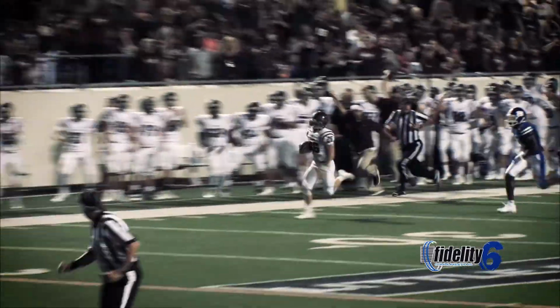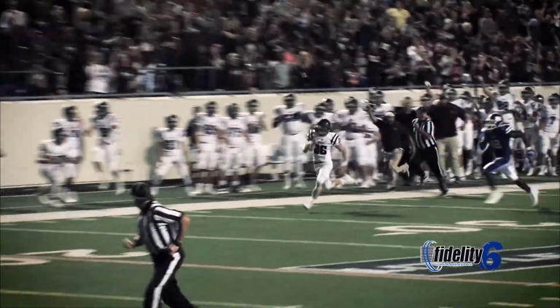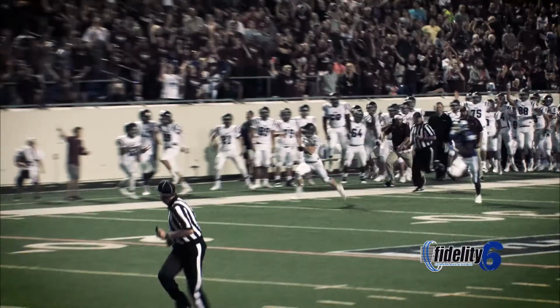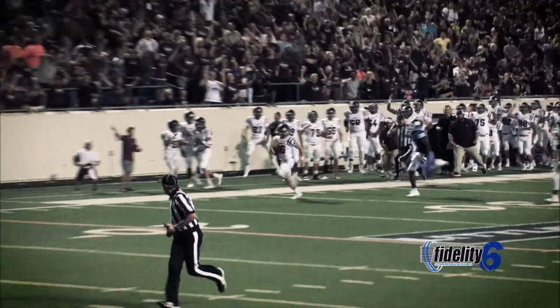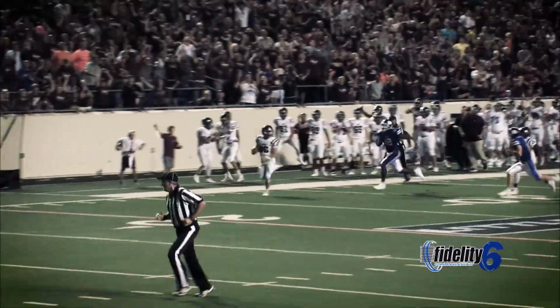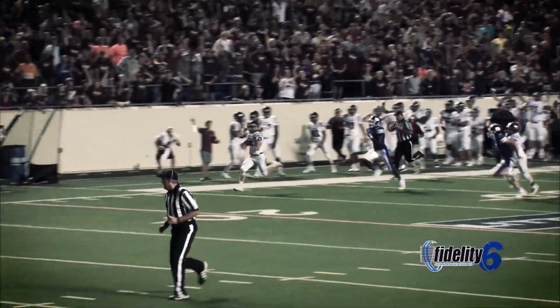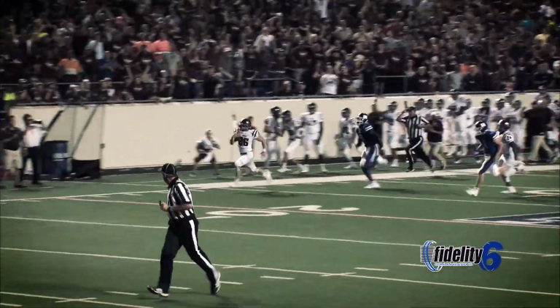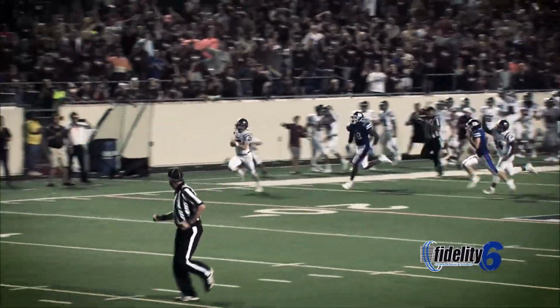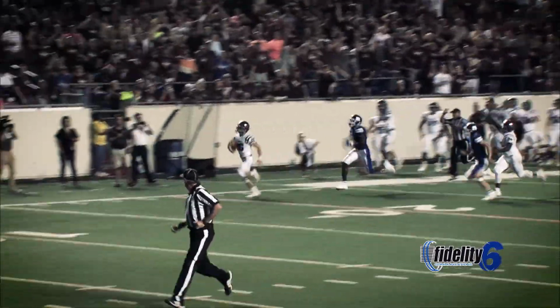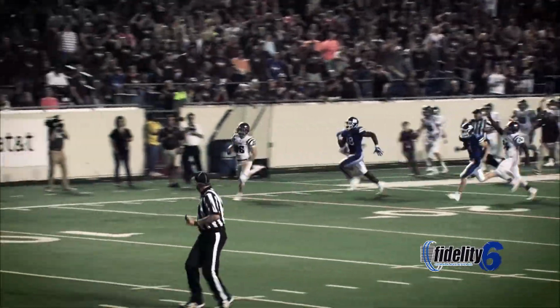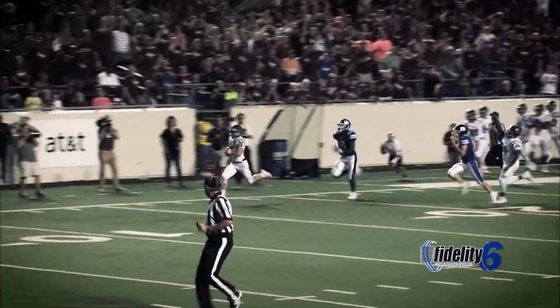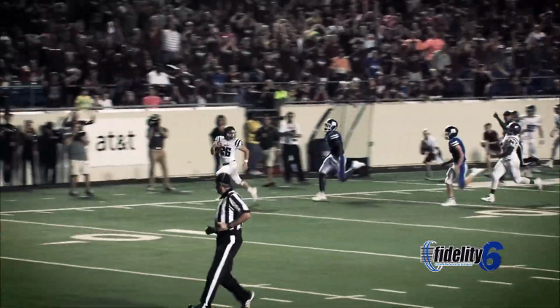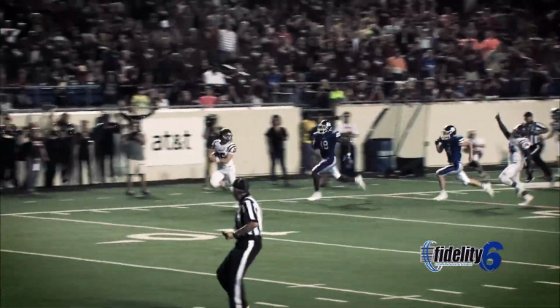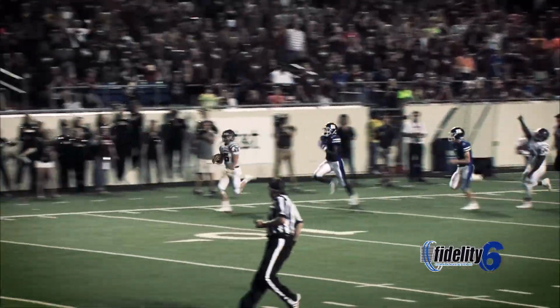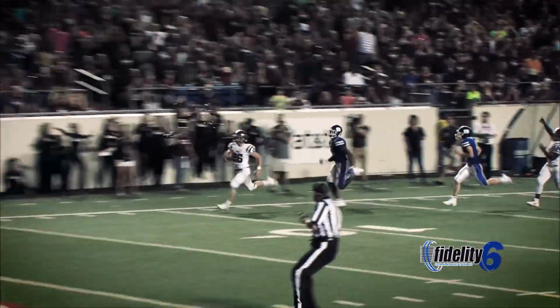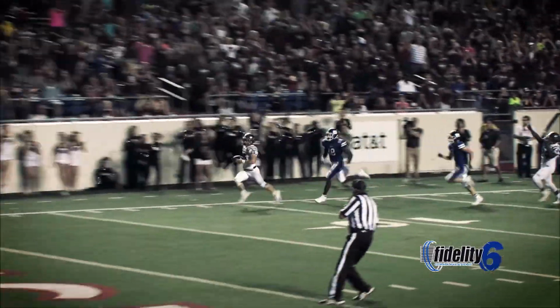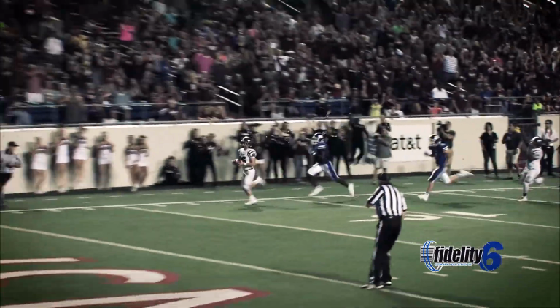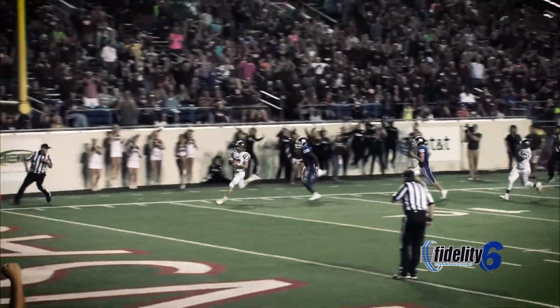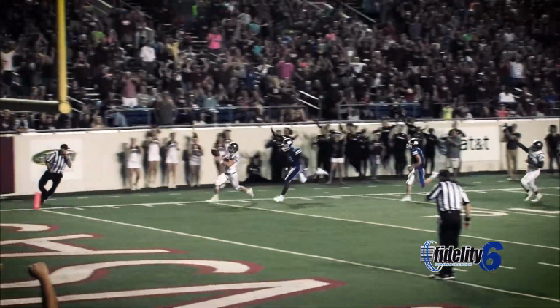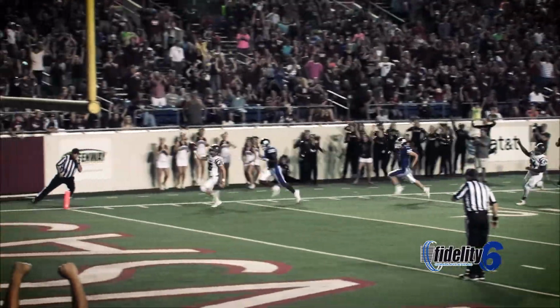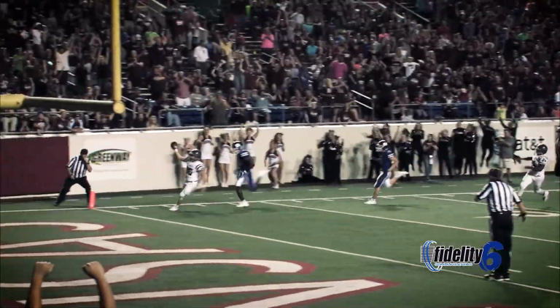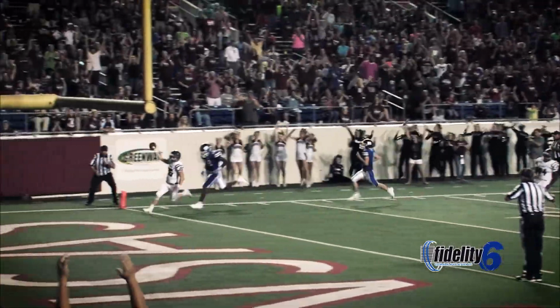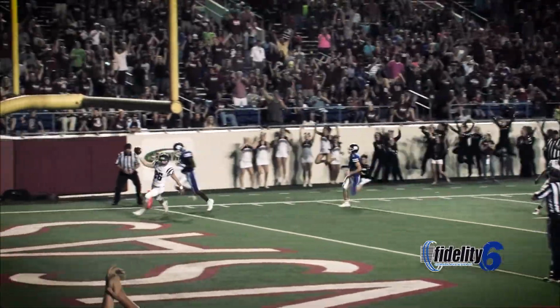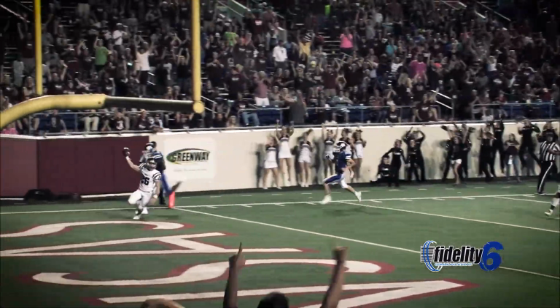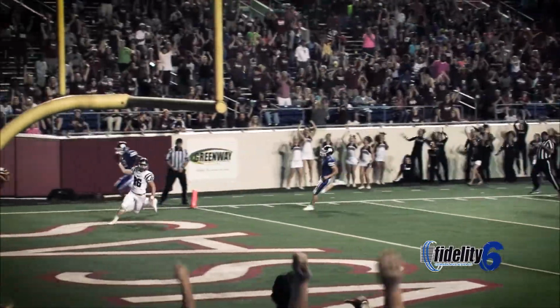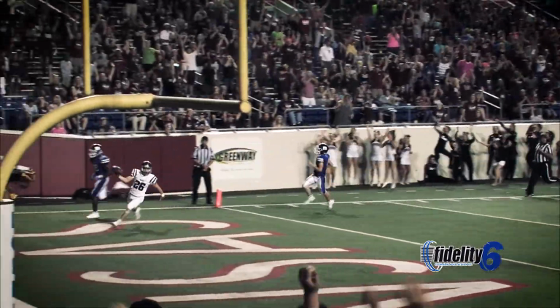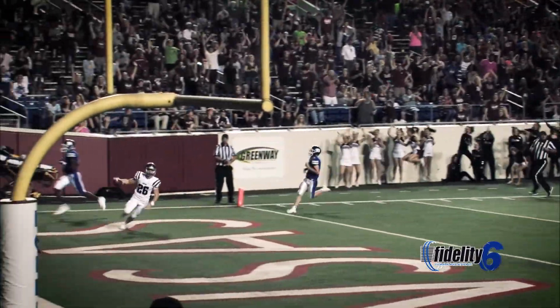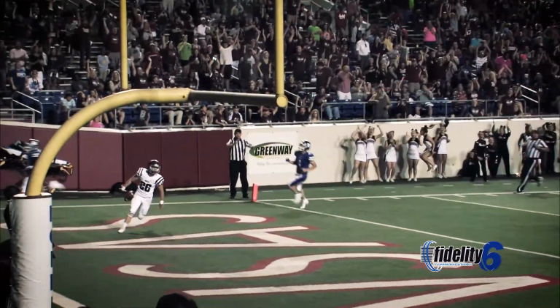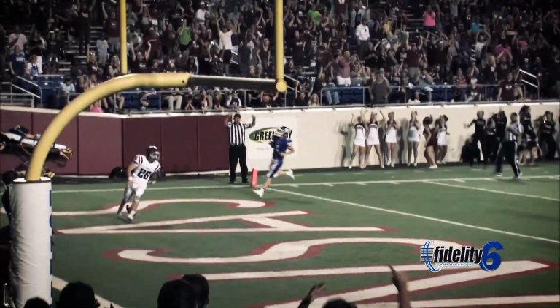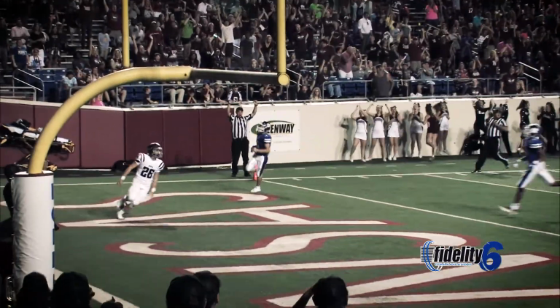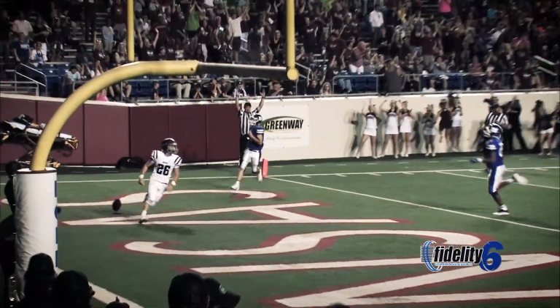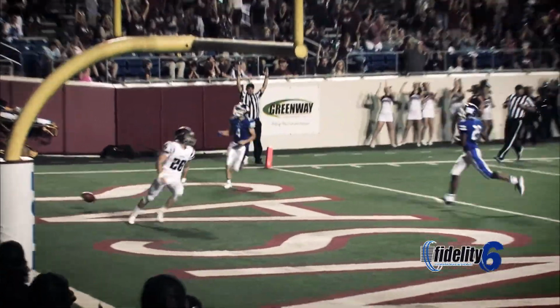Bo's at the 30, the 20, the 10 — touchdown, Big Panthers!